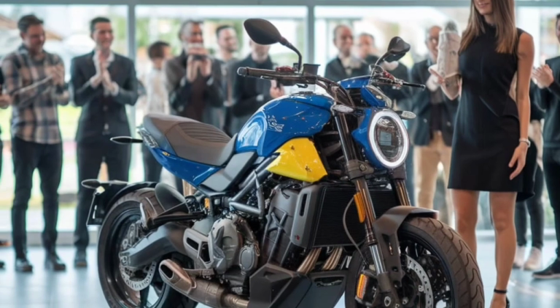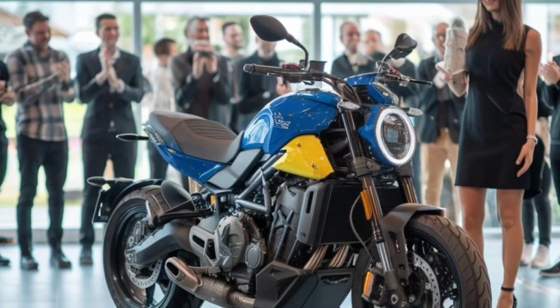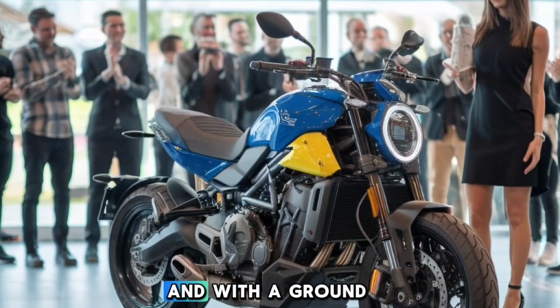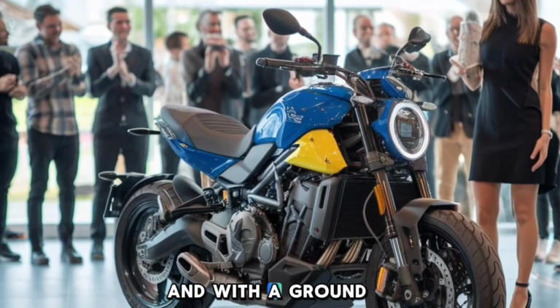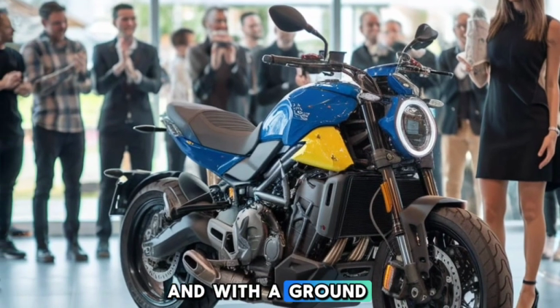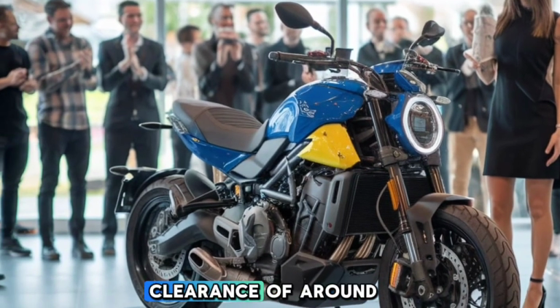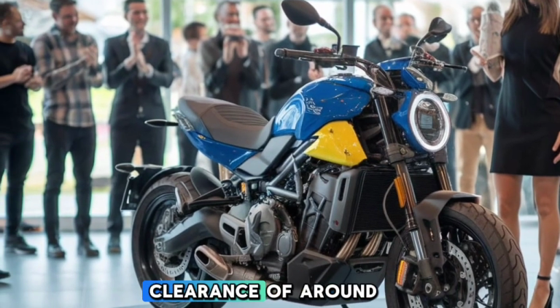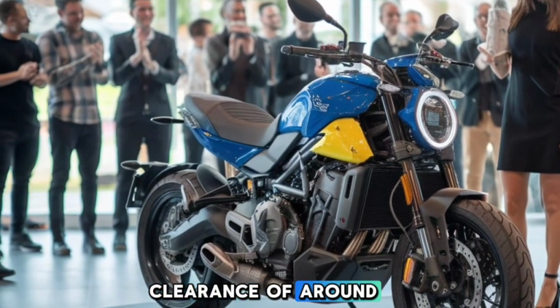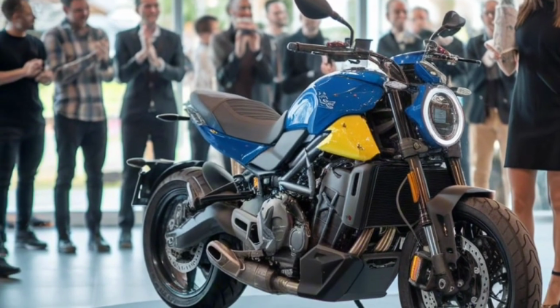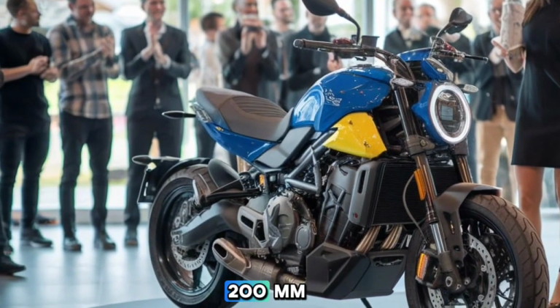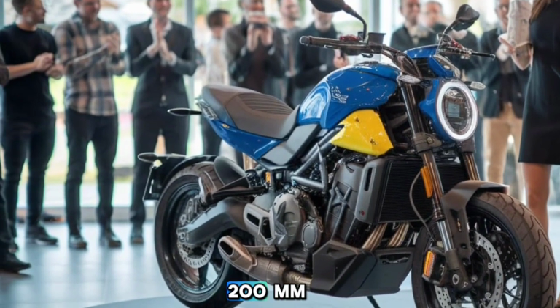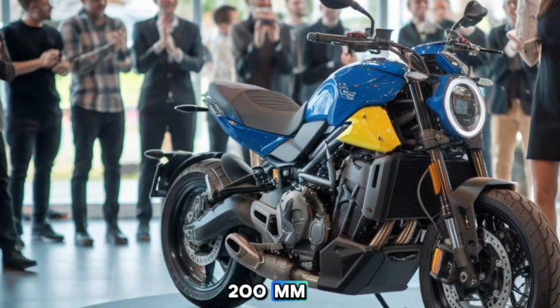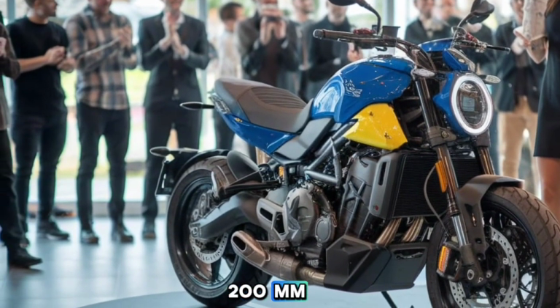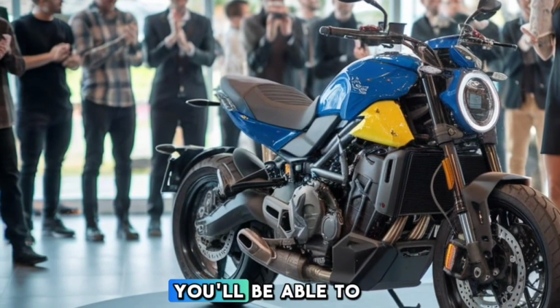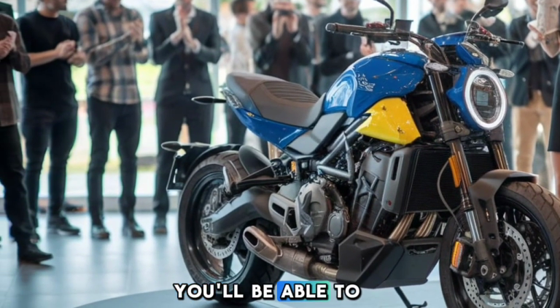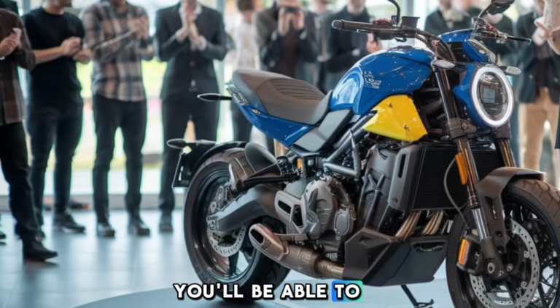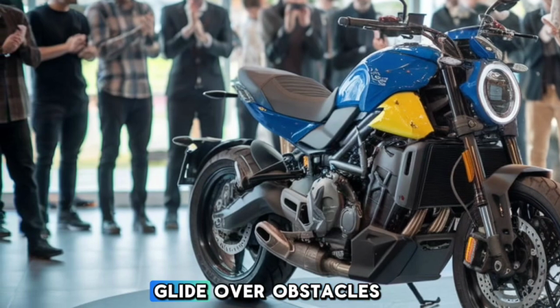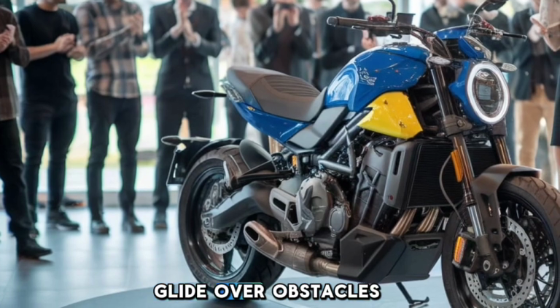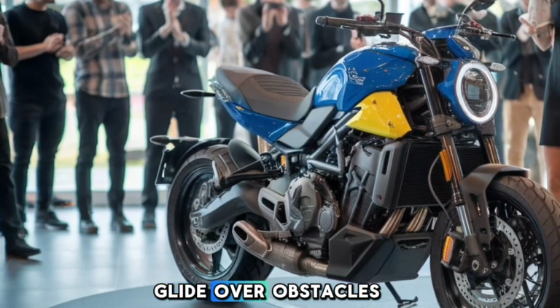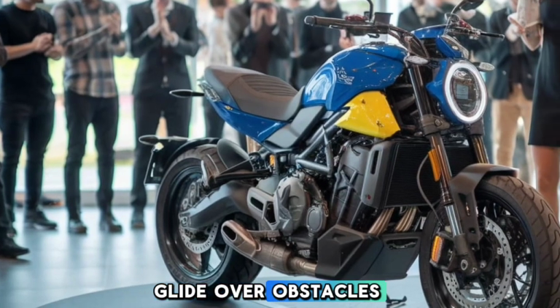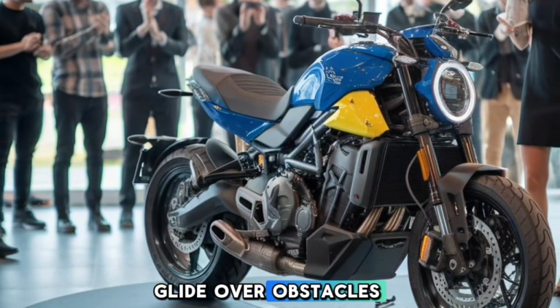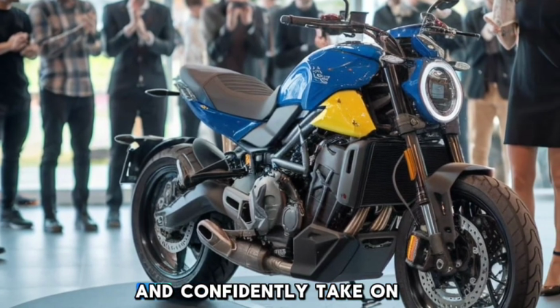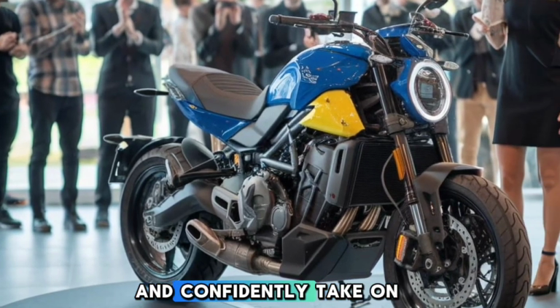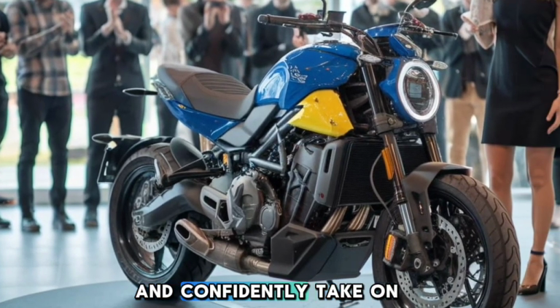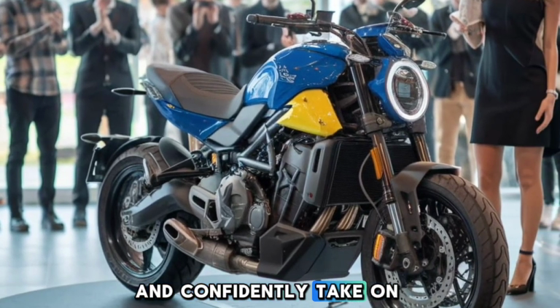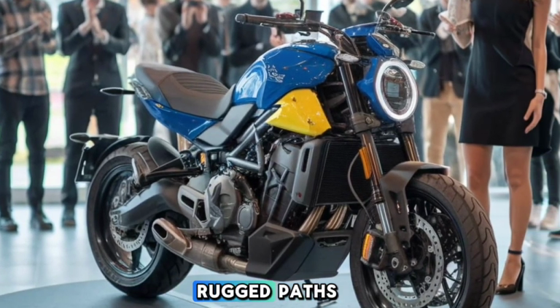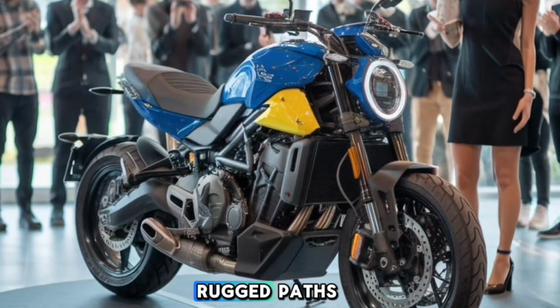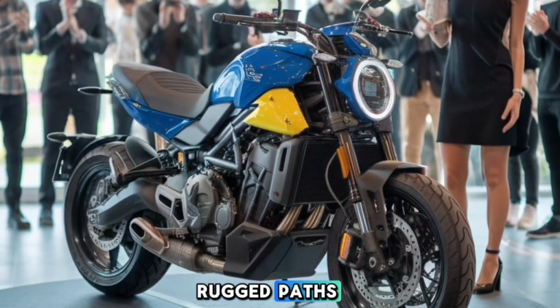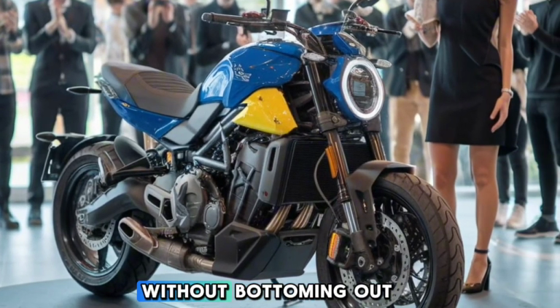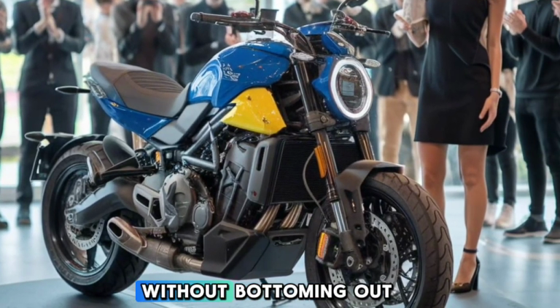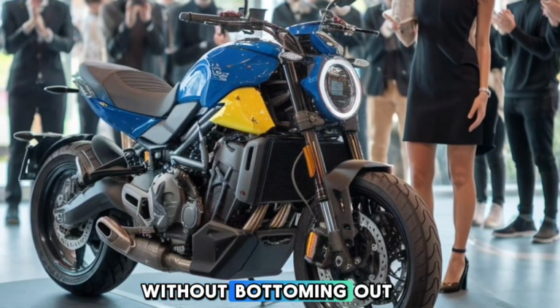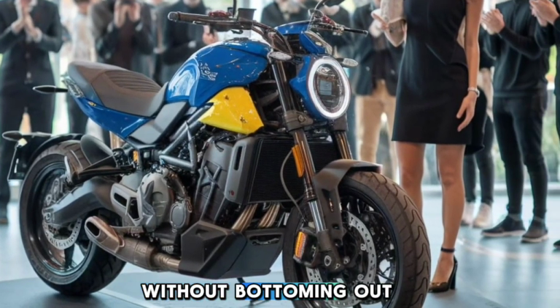And with a ground clearance of around 200mm, you'll be able to glide over obstacles and confidently take on rugged paths without bottoming out.